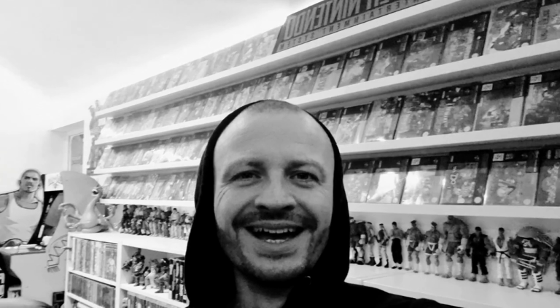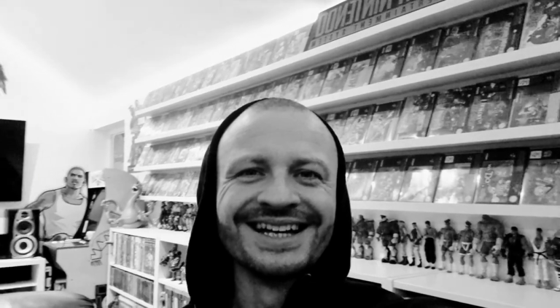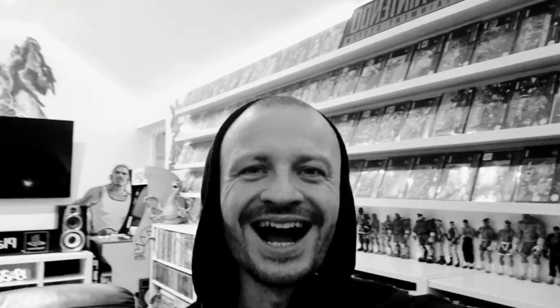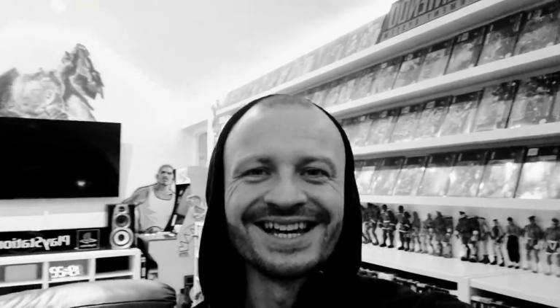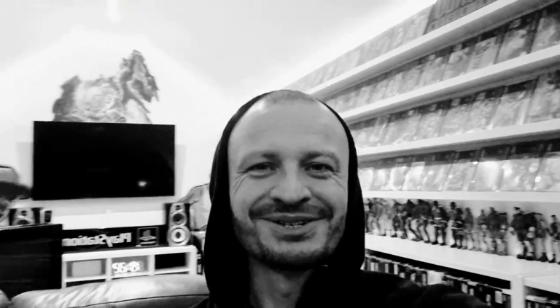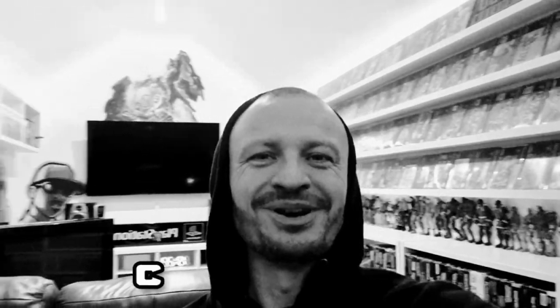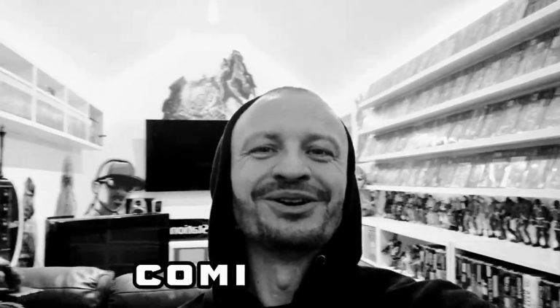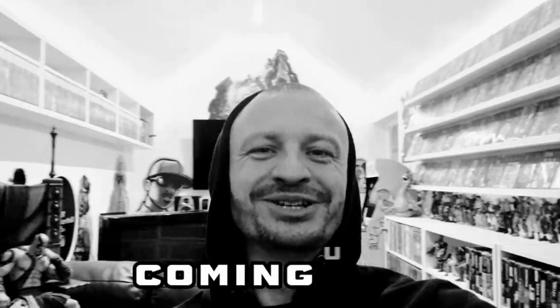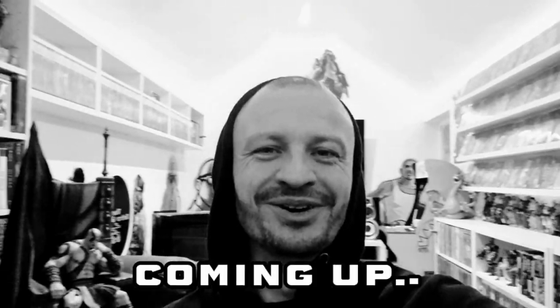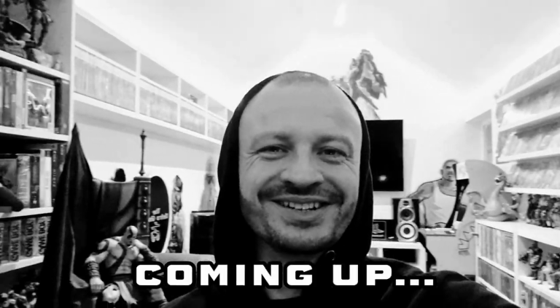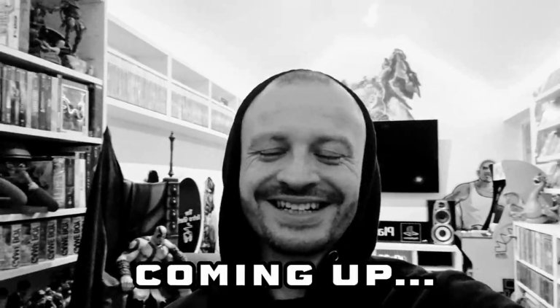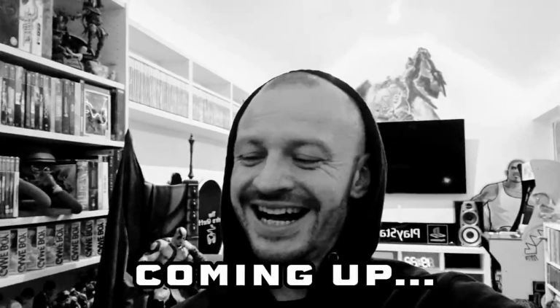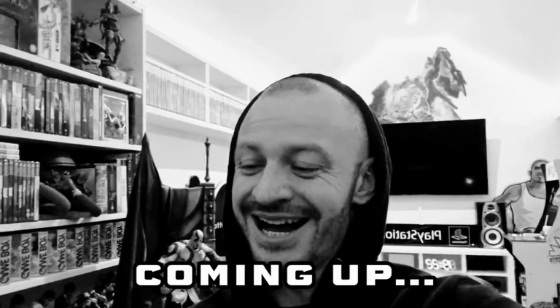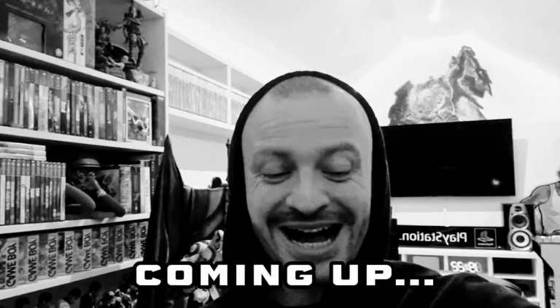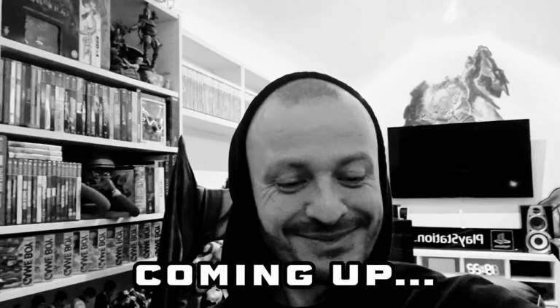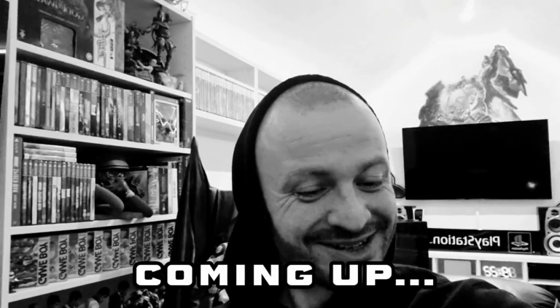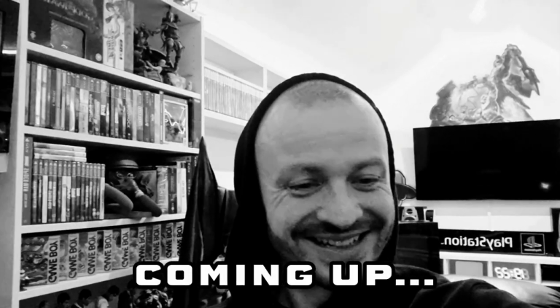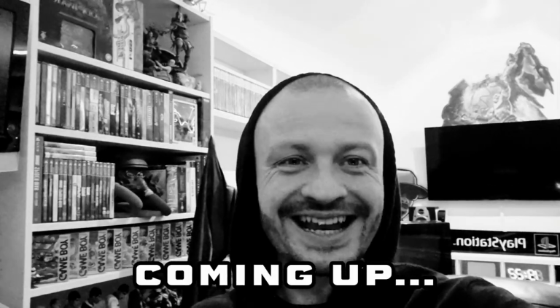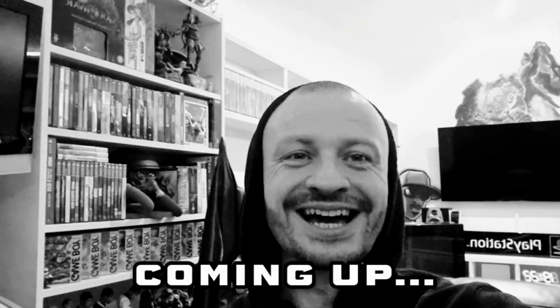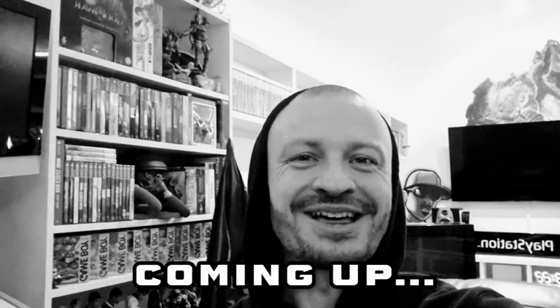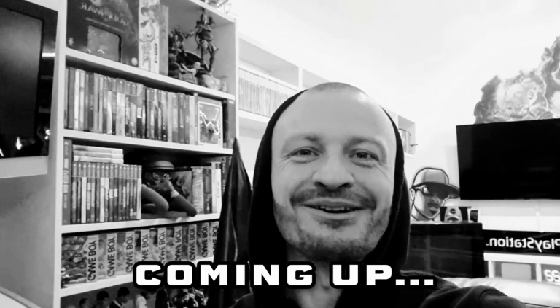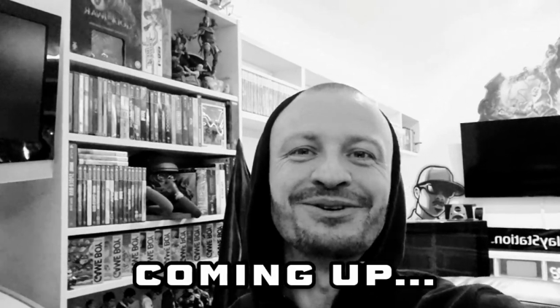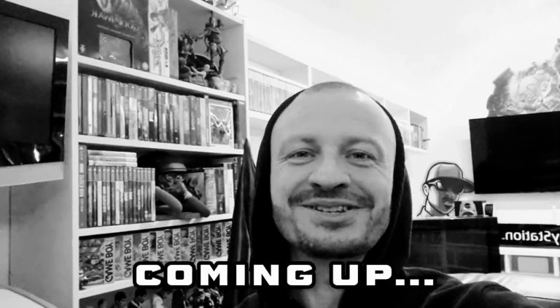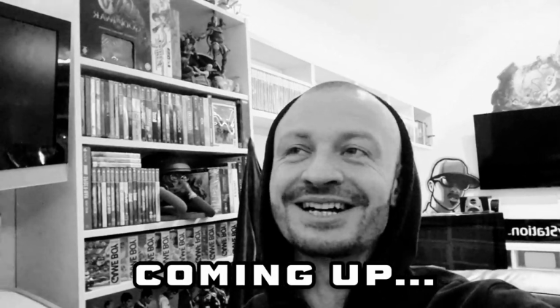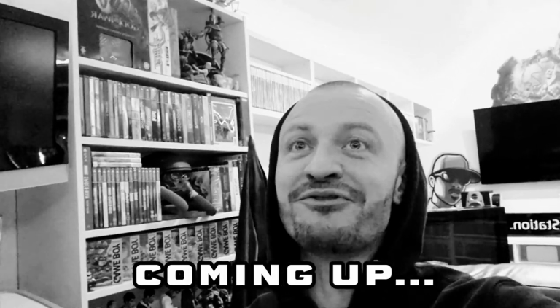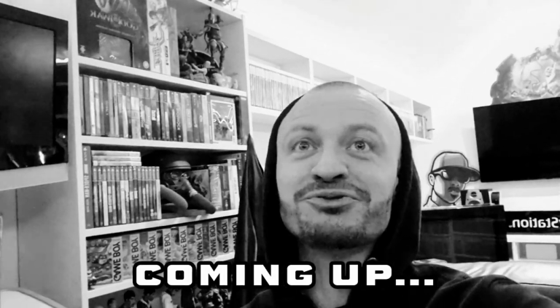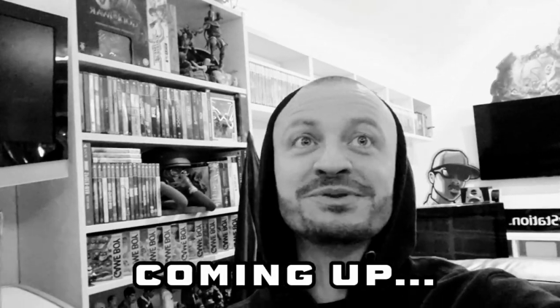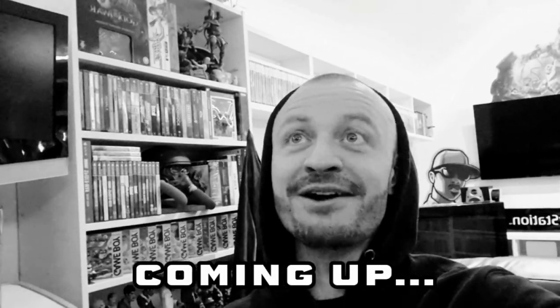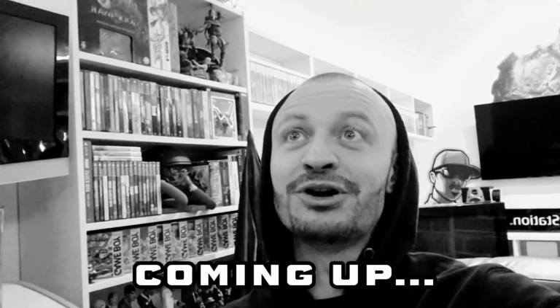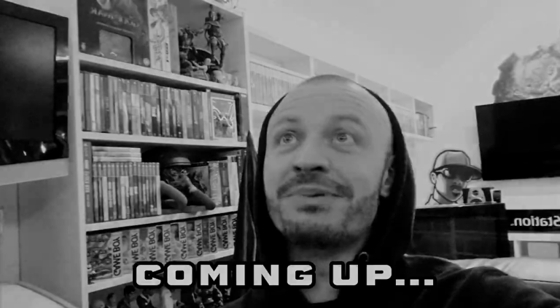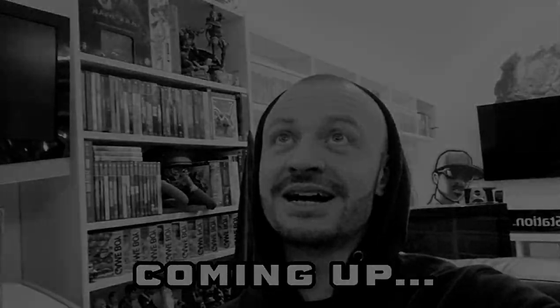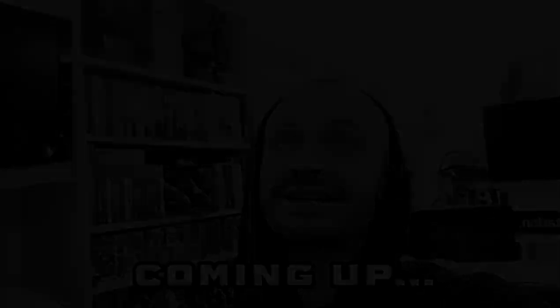Guys, we are done. I am absolutely delighted with how it looks. I don't think this room's ever looked better.